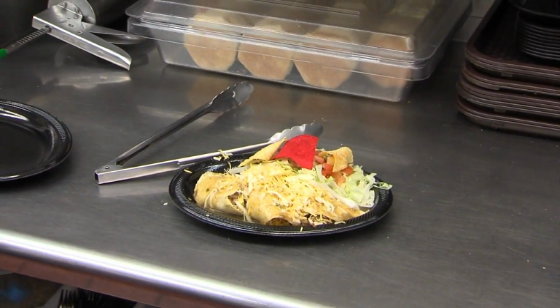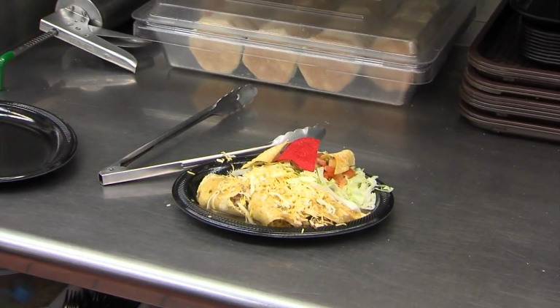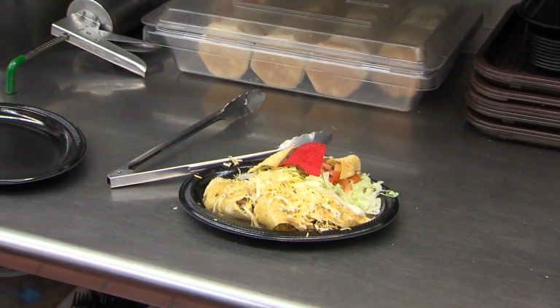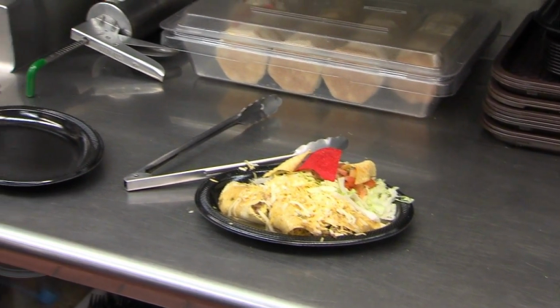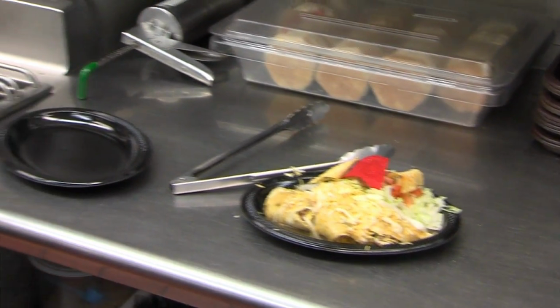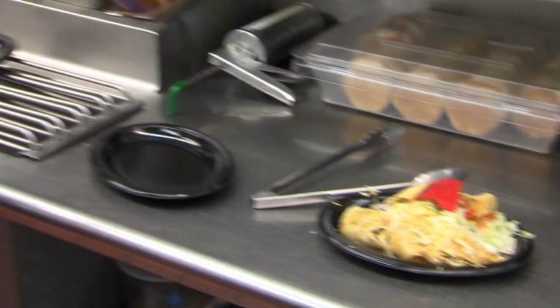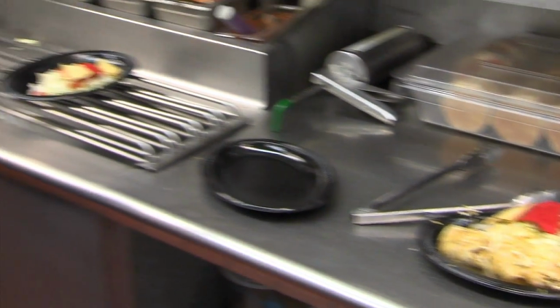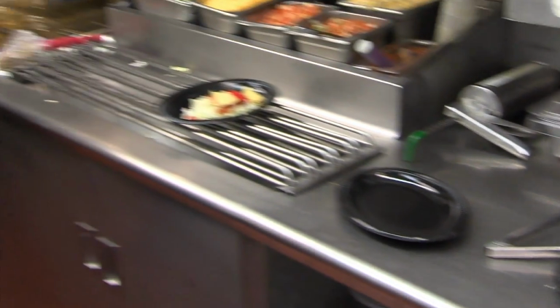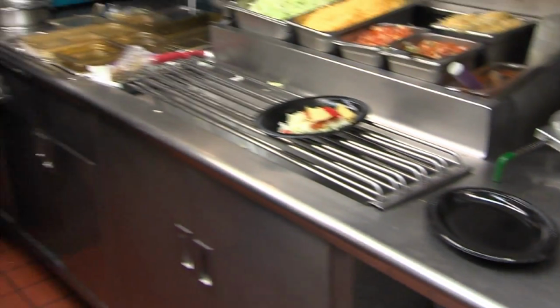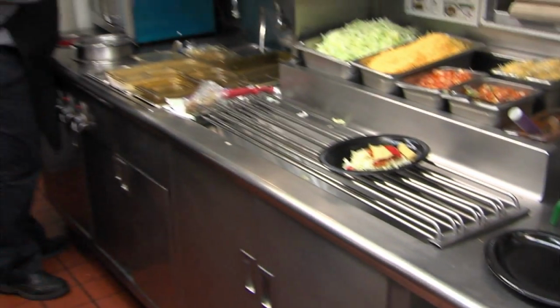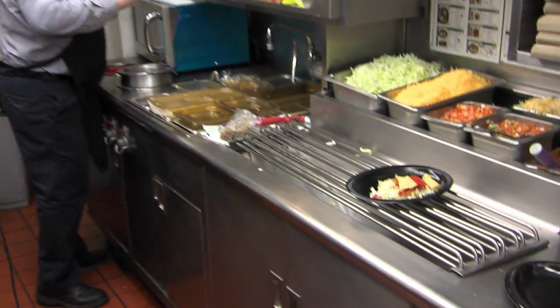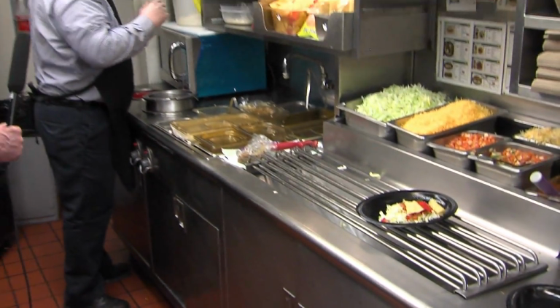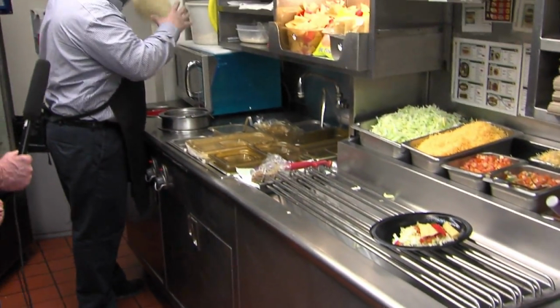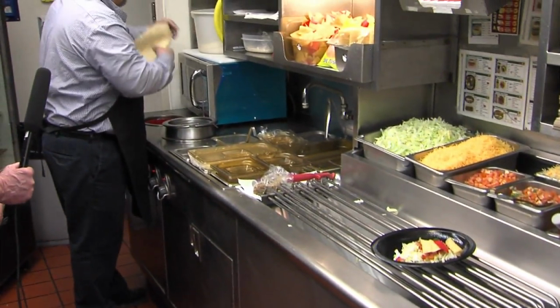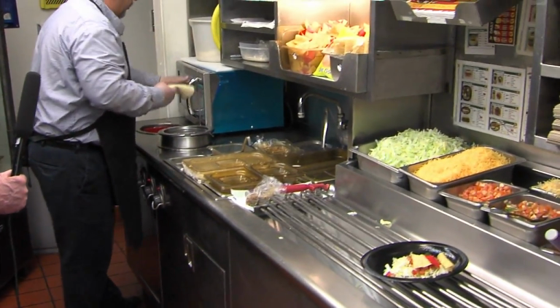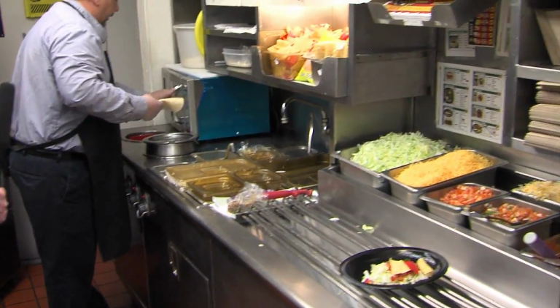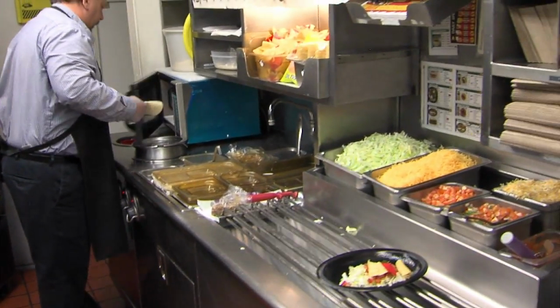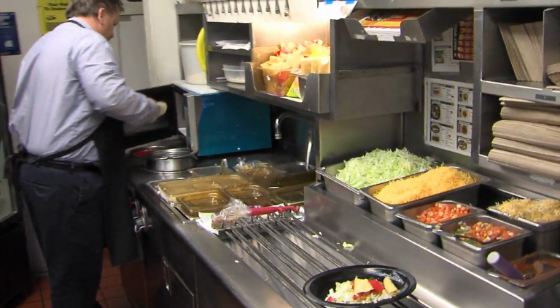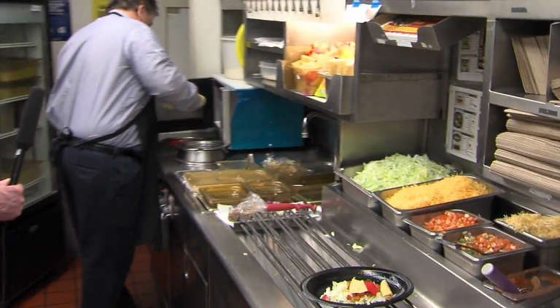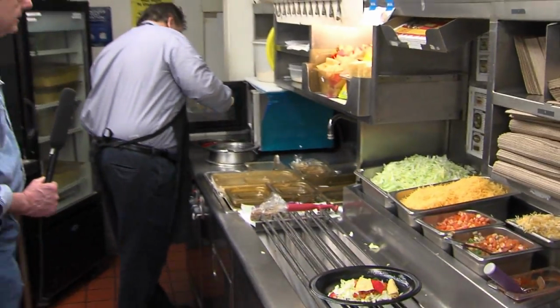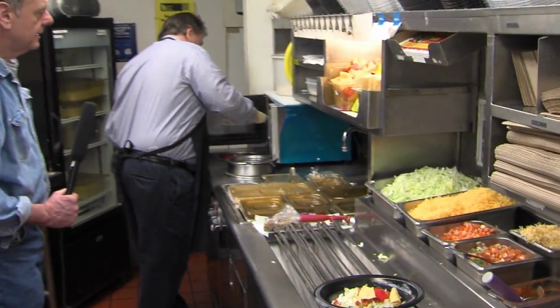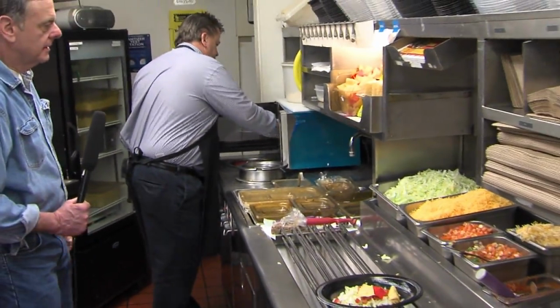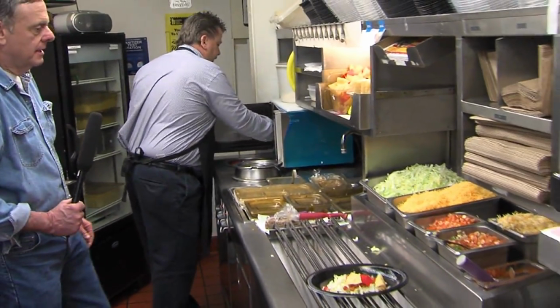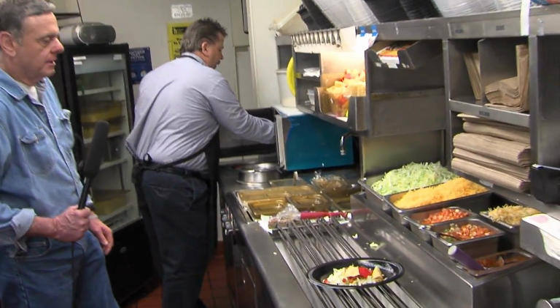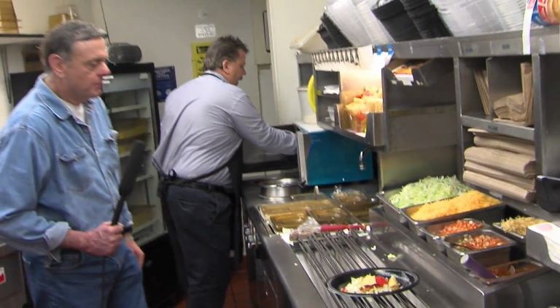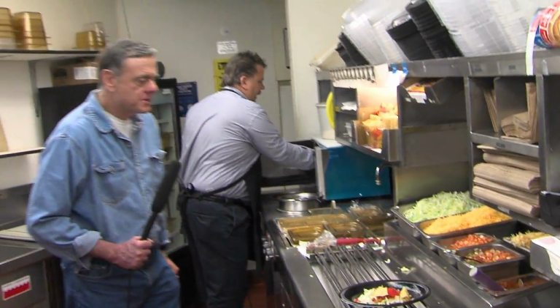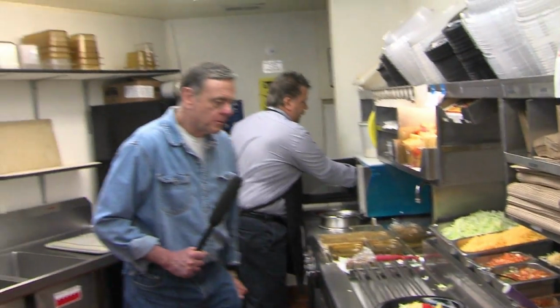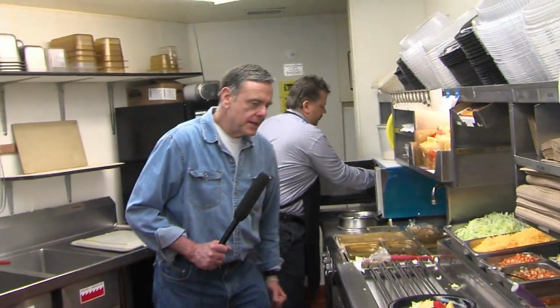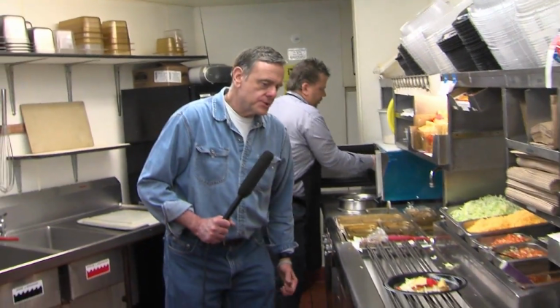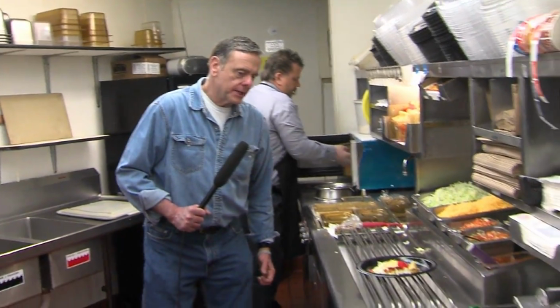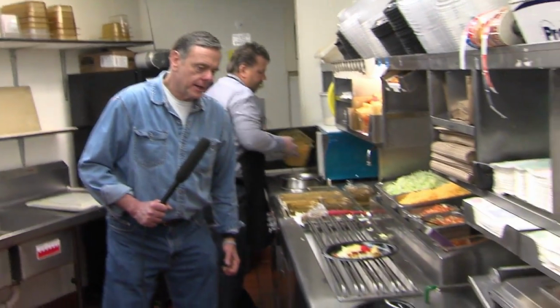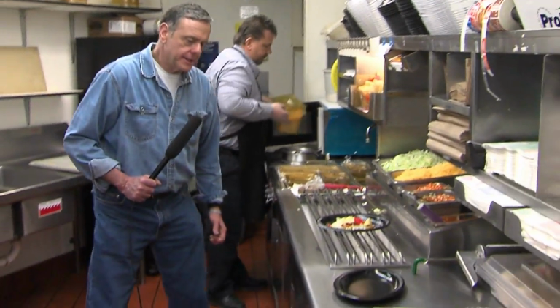We're going to do a chimichanga. That's right — this is where I got it, with some green chili on it.